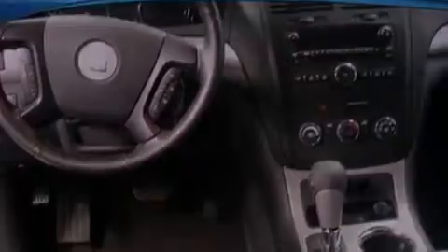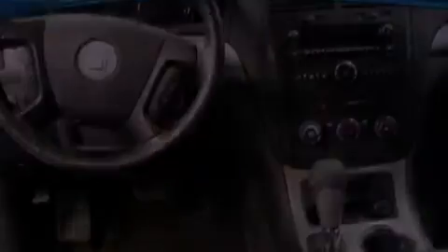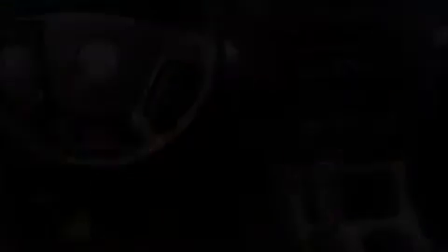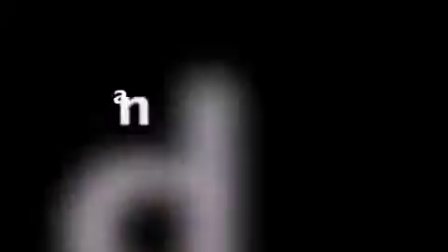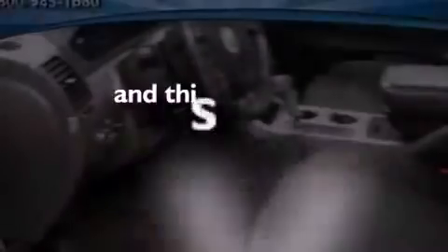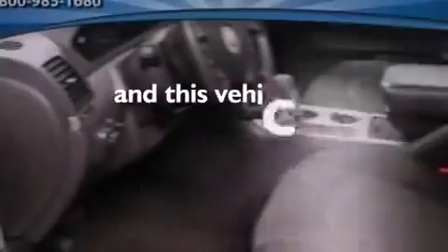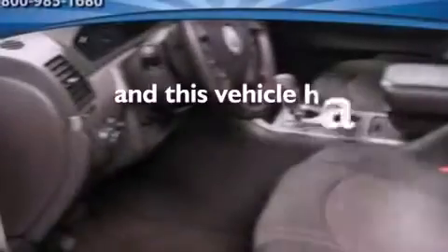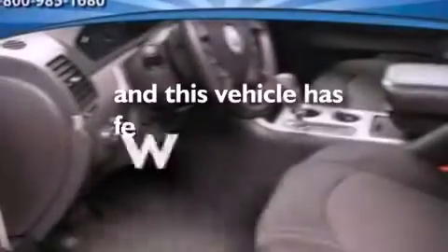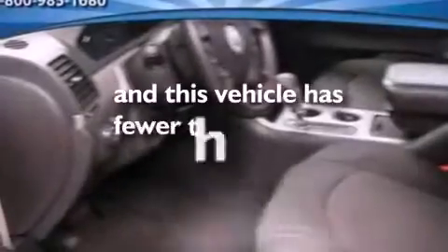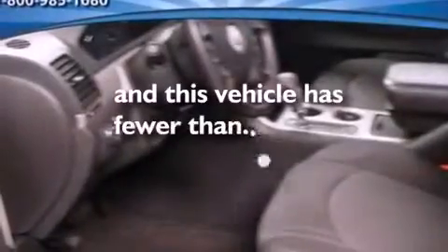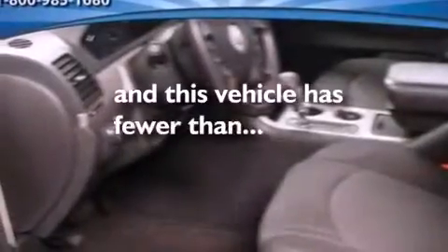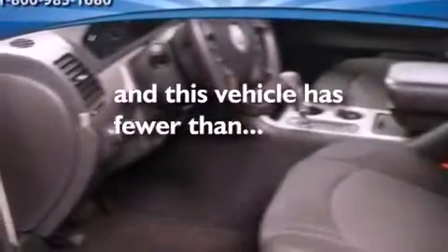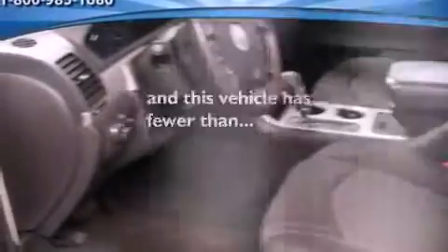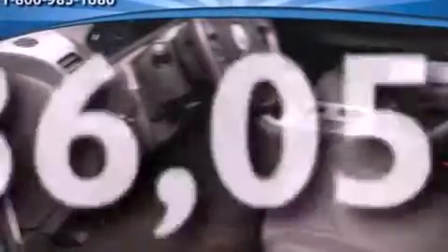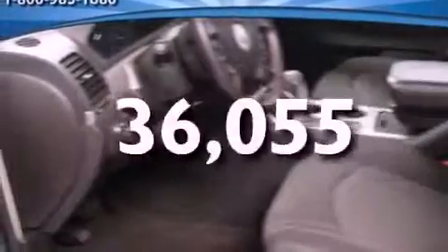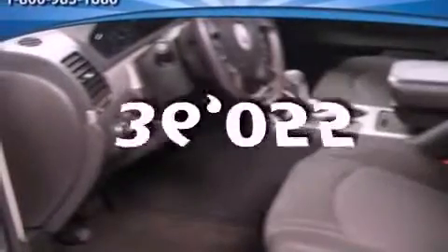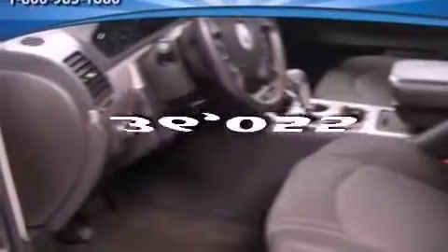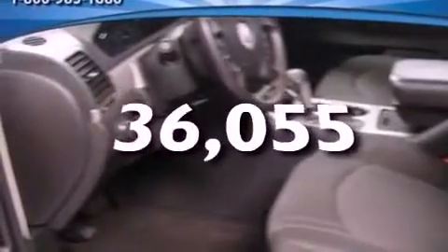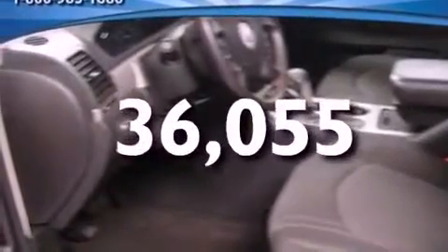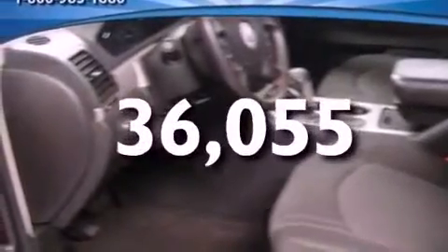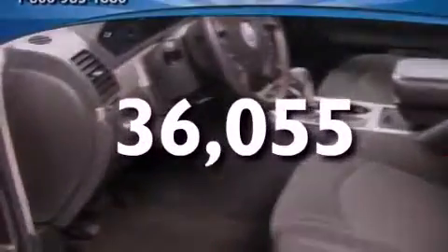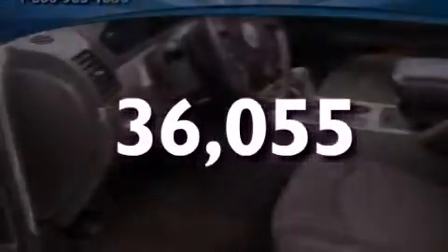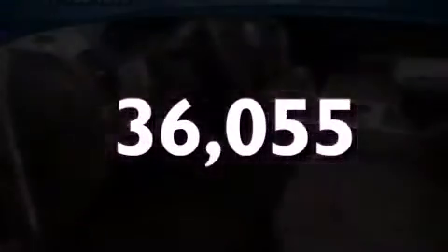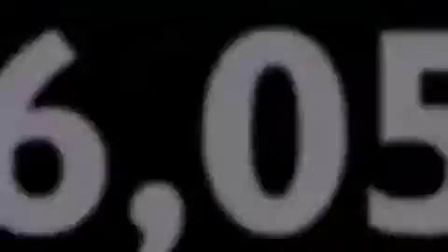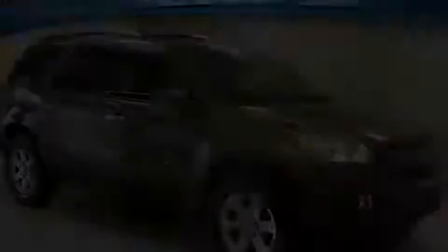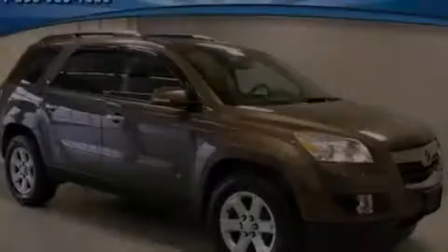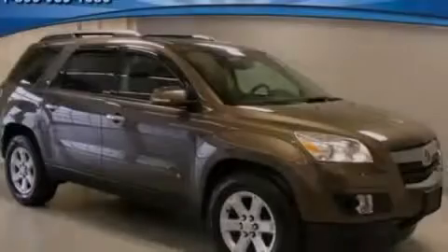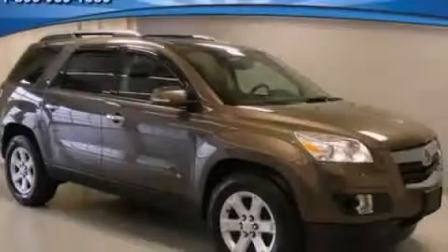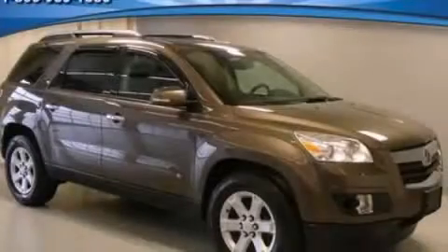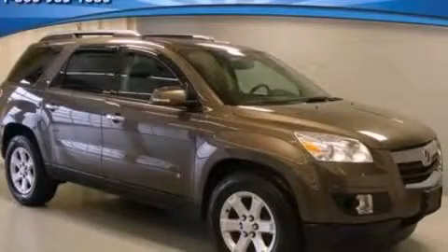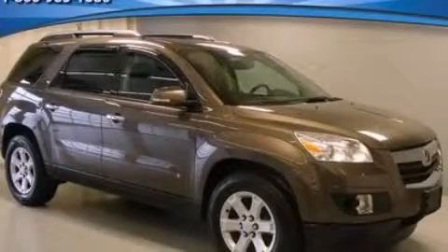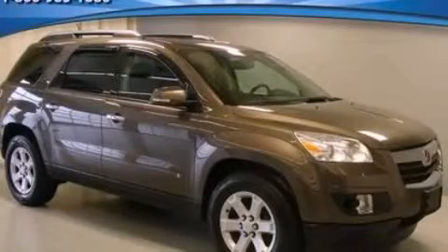This vehicle has fewer than 37,000 miles on the odometer. Stop by today and test drive this vehicle for yourself.